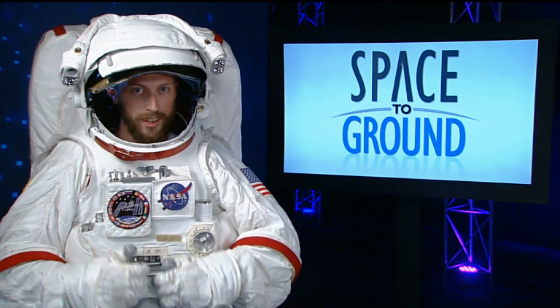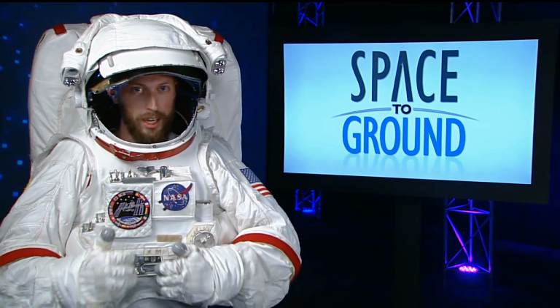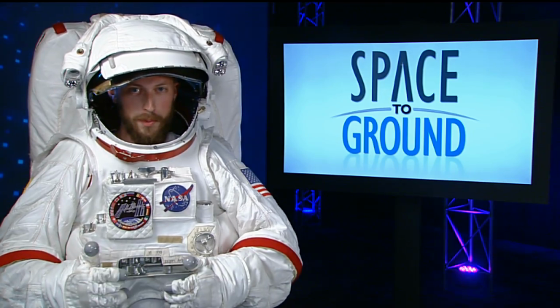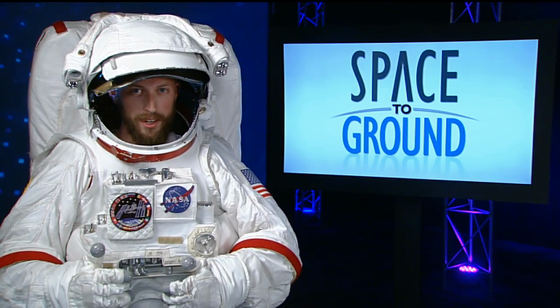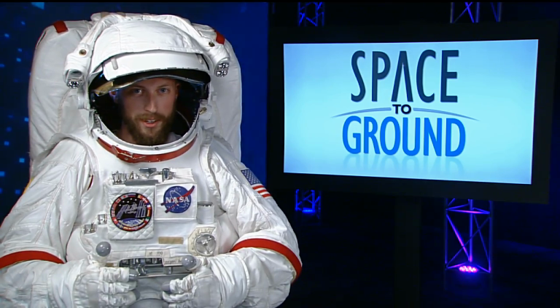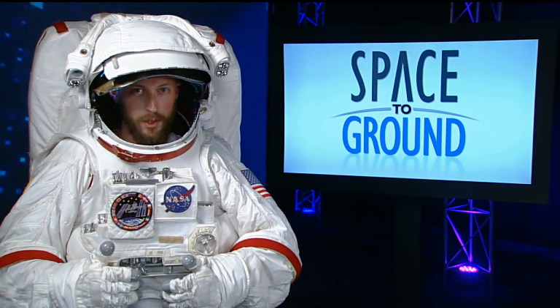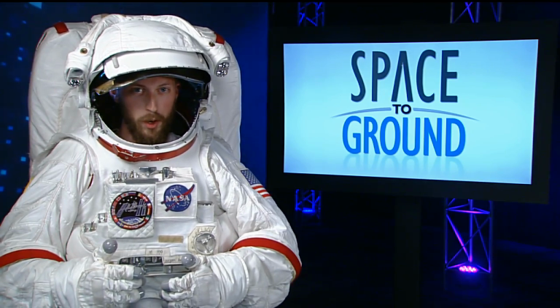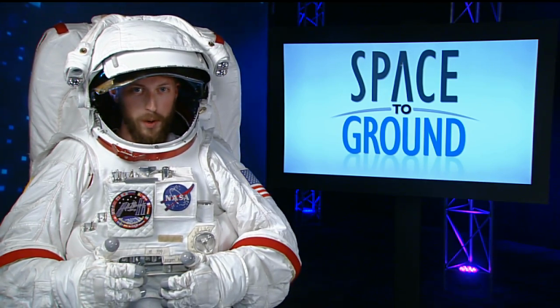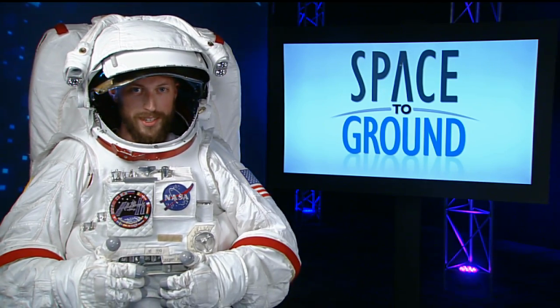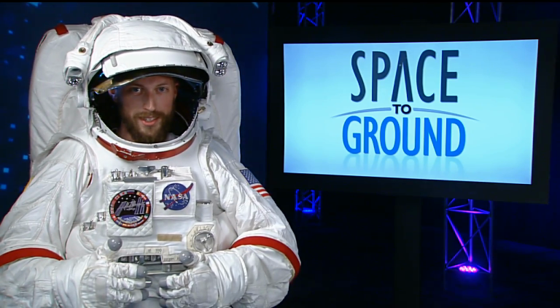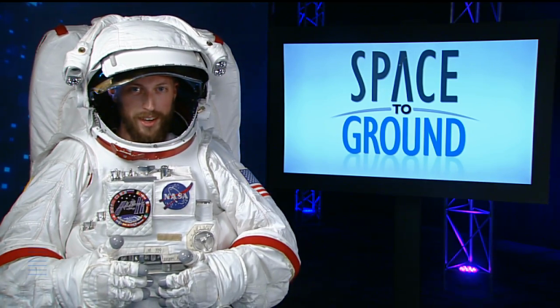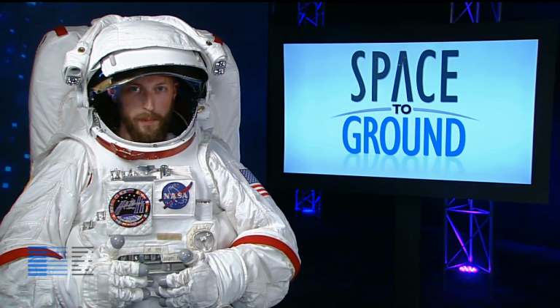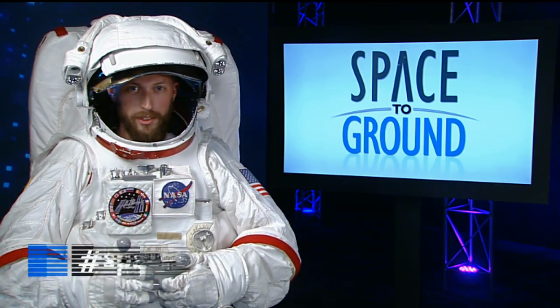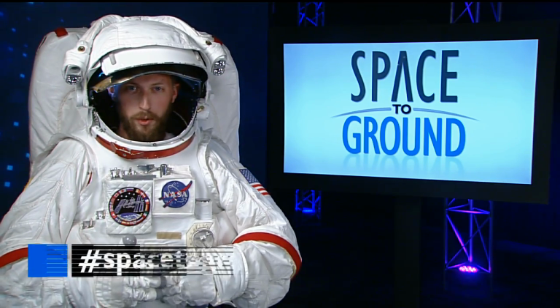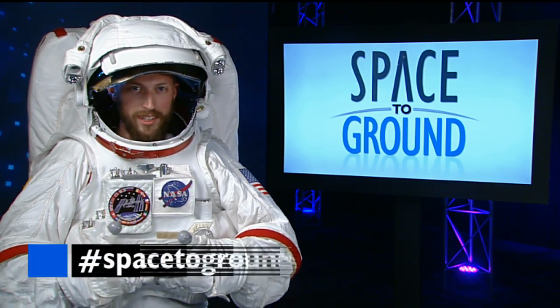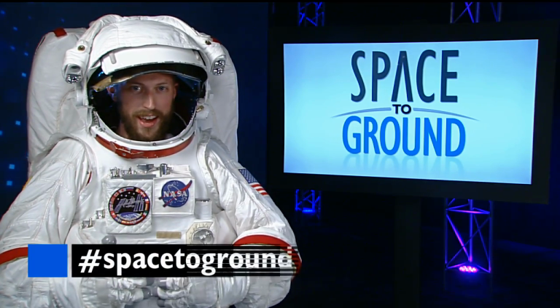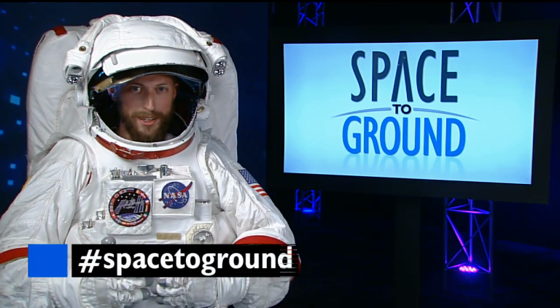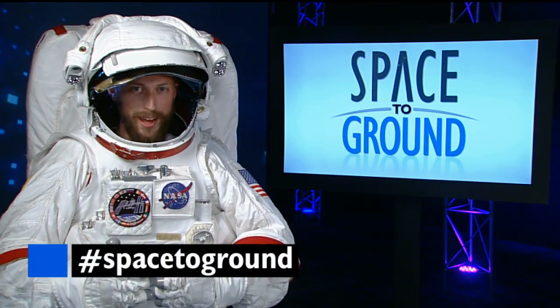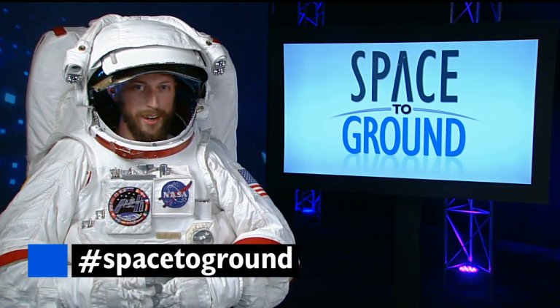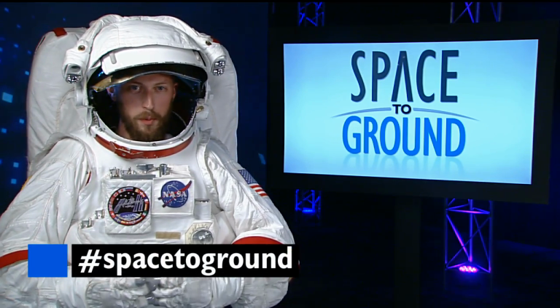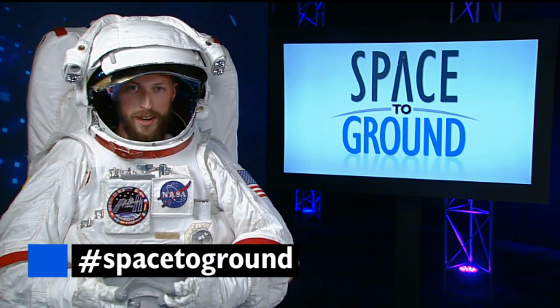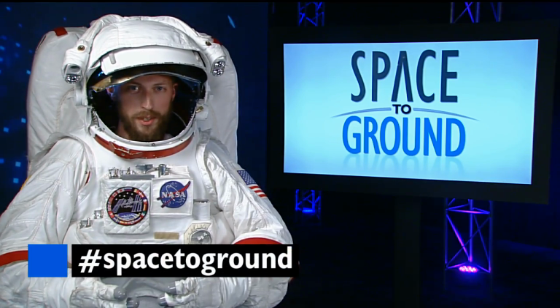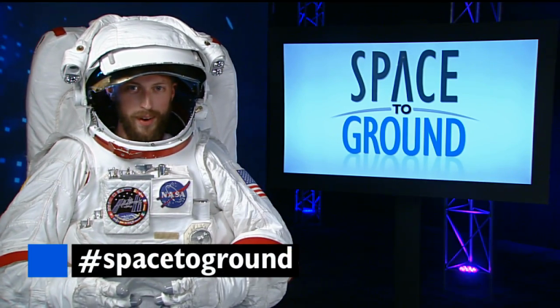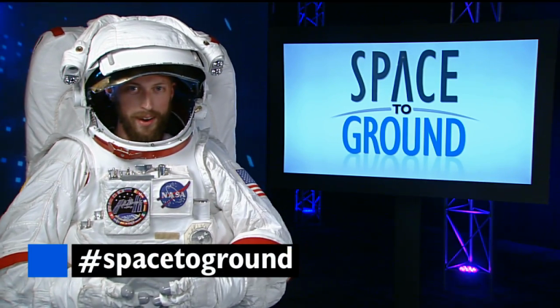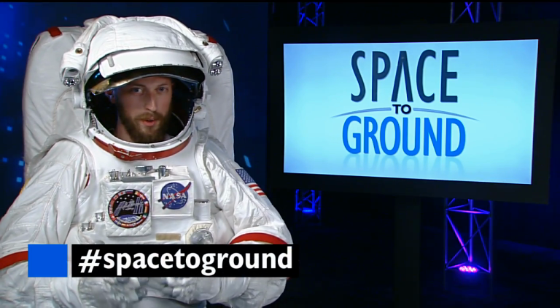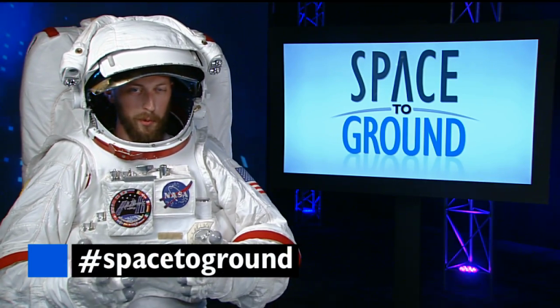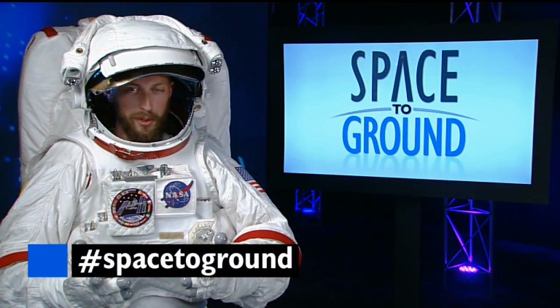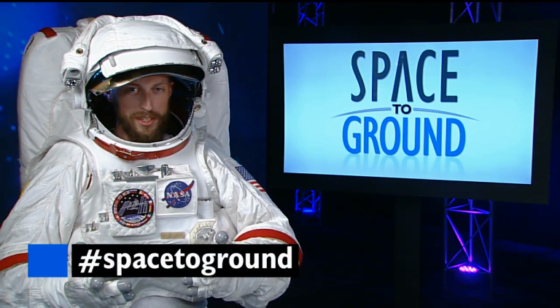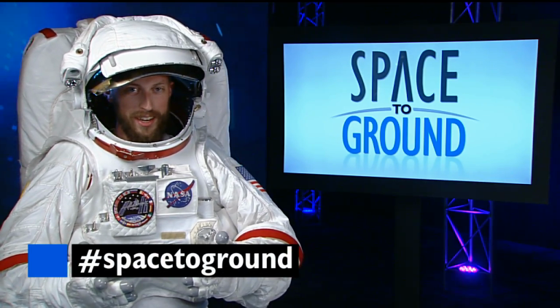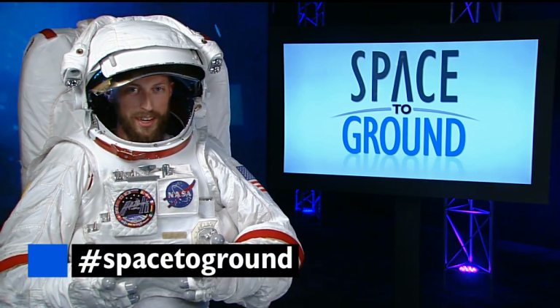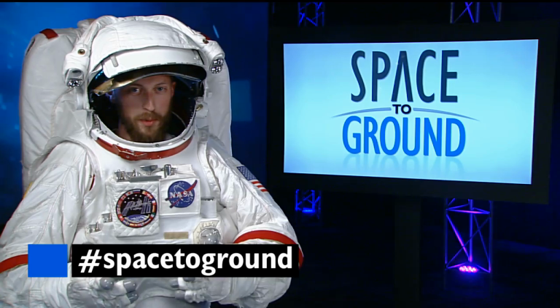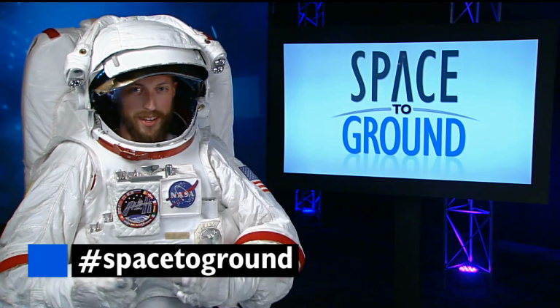Keep sending us your questions and comments using the hashtag SpaceToGround. We'll see you next week.